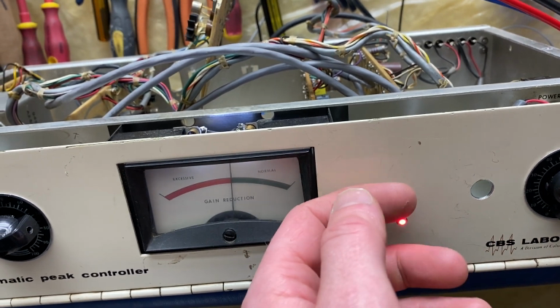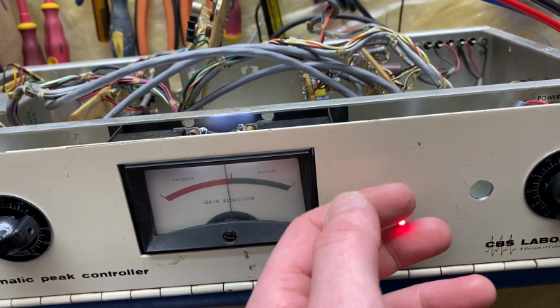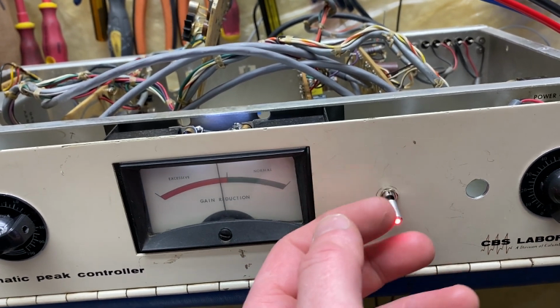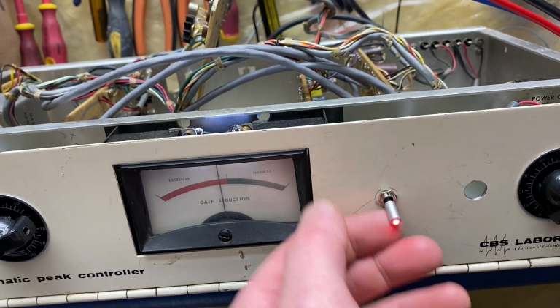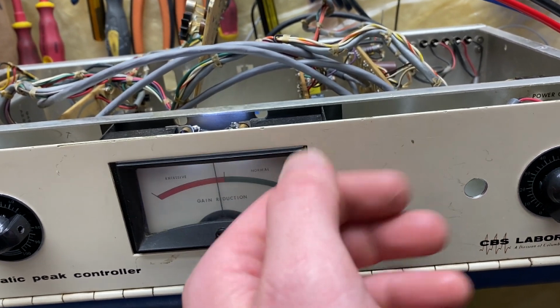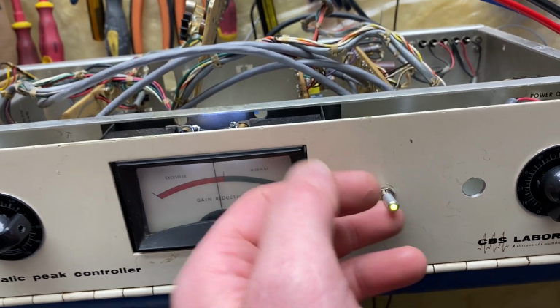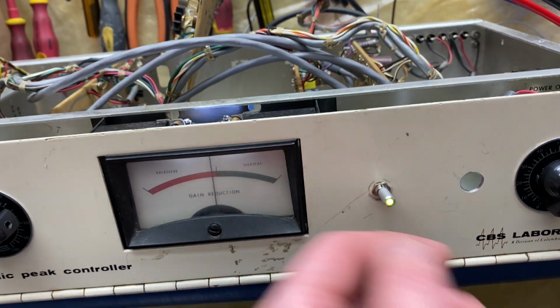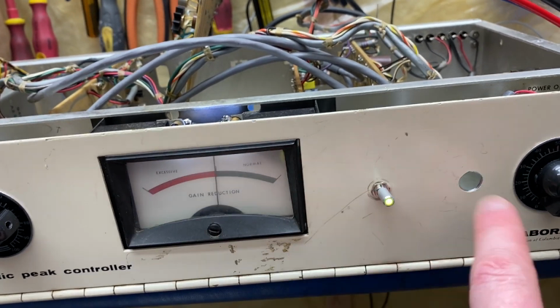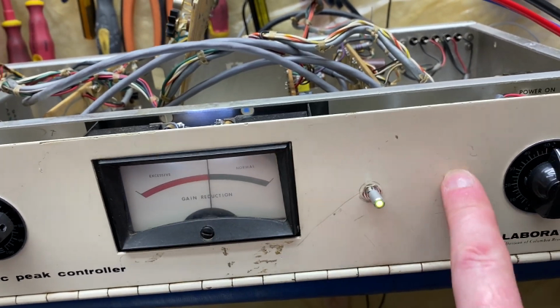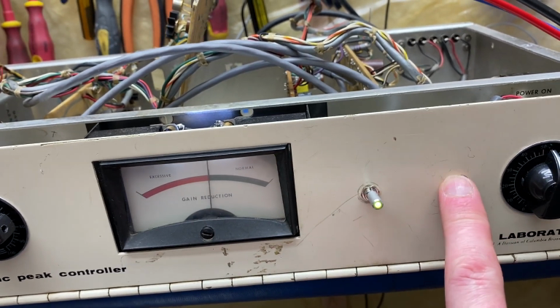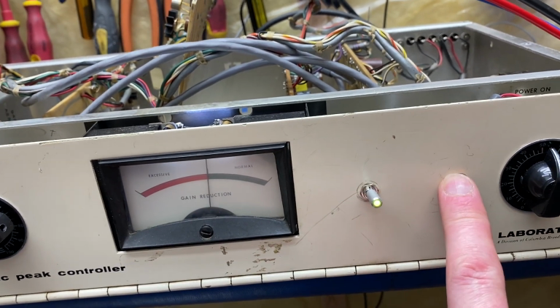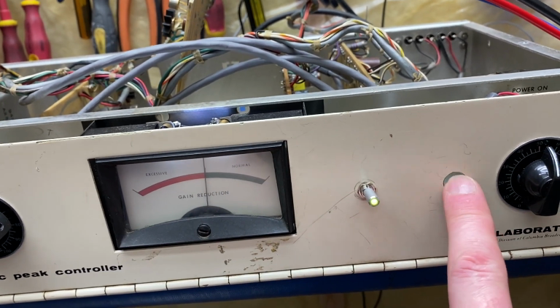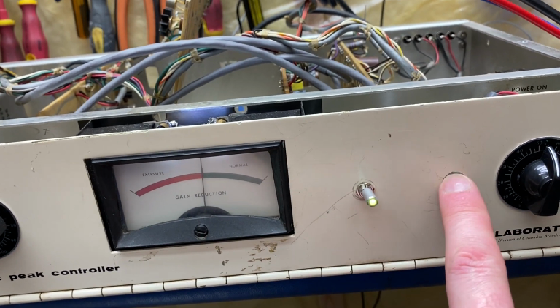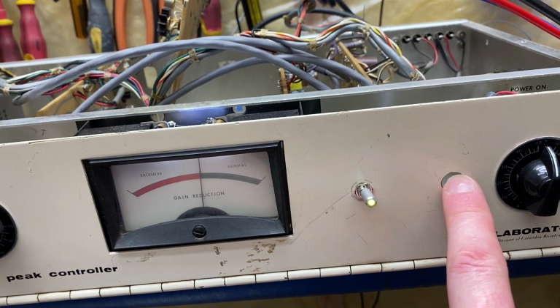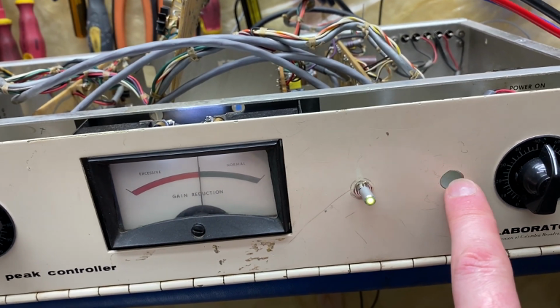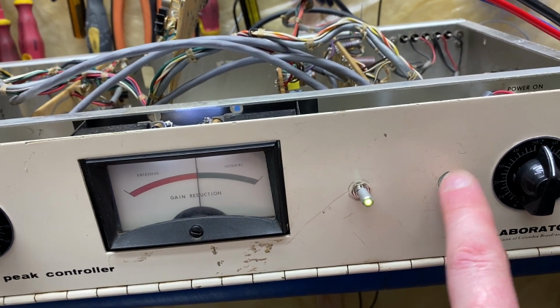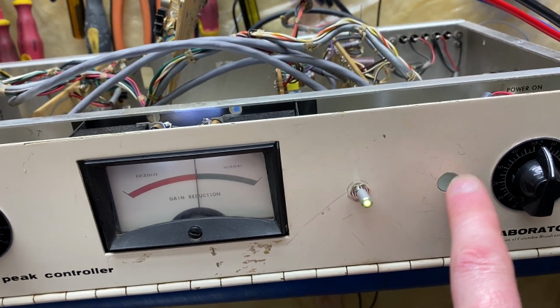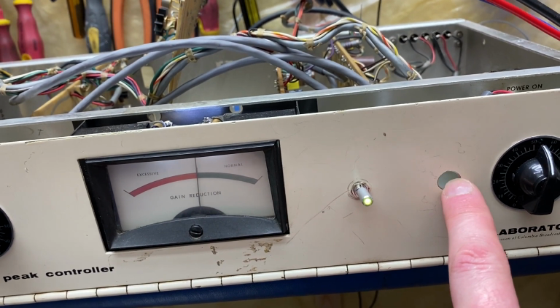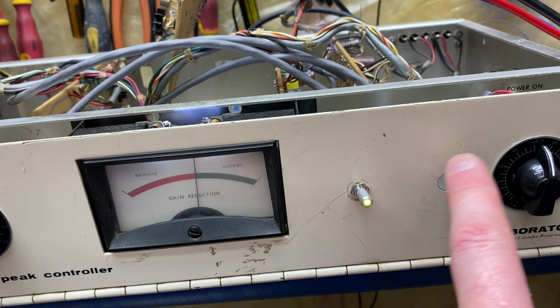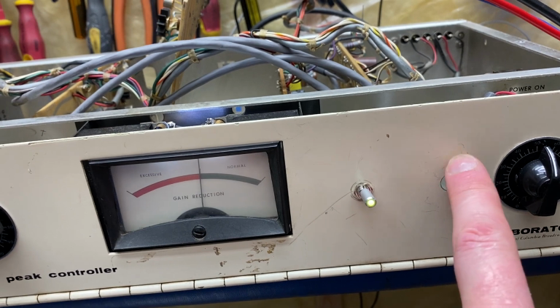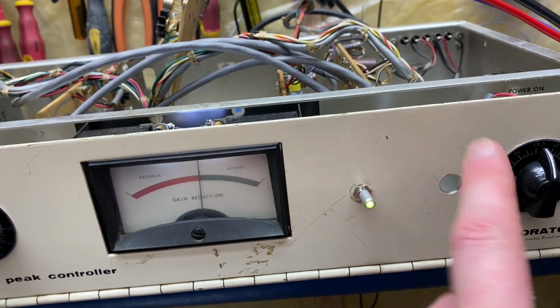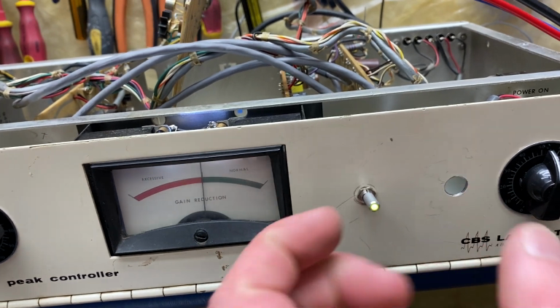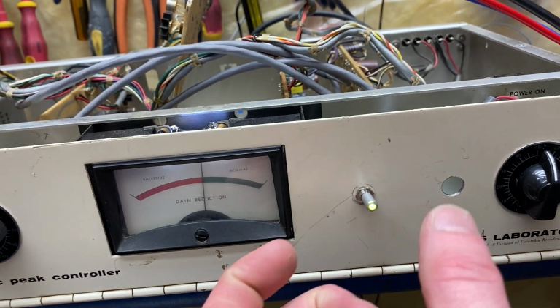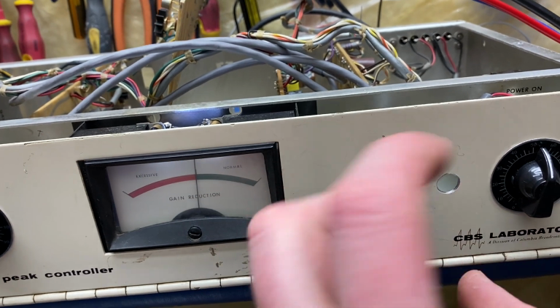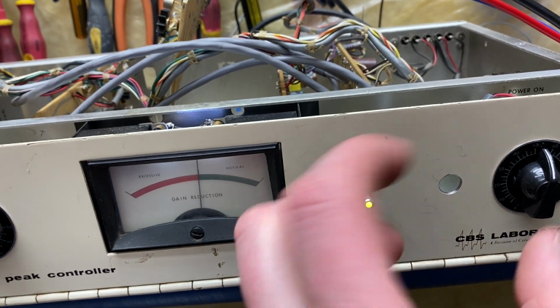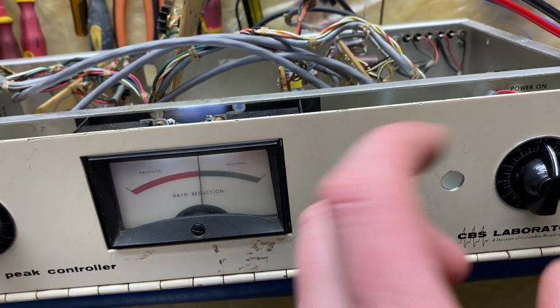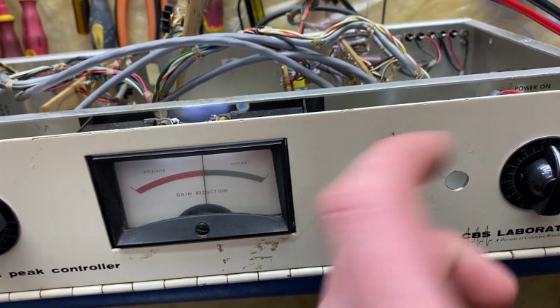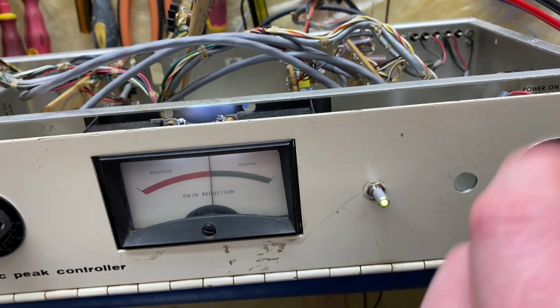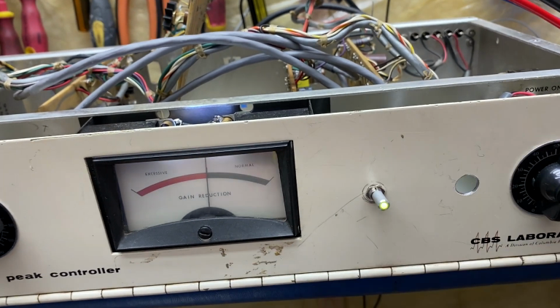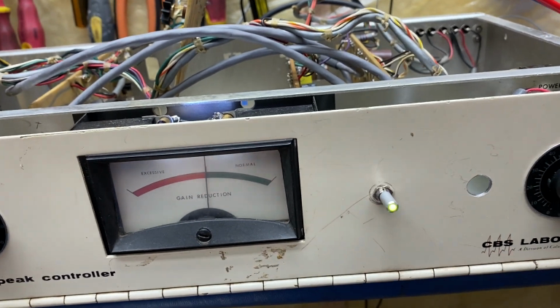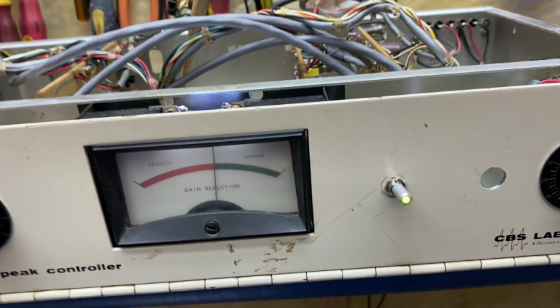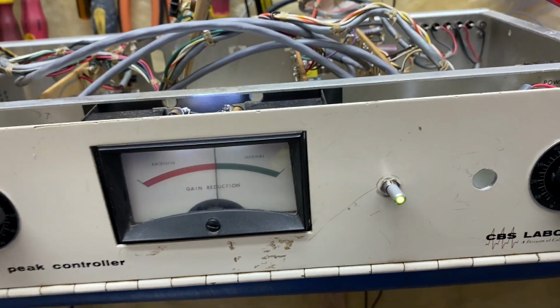In here is going to be the attack/release switch selector switch — I'm just waiting for the switch to come.